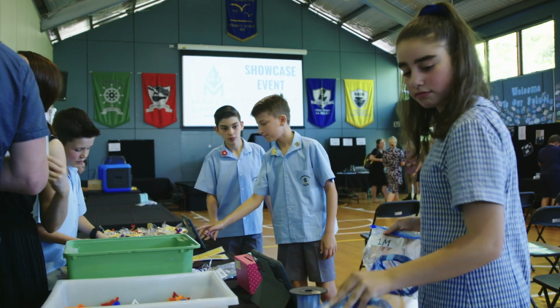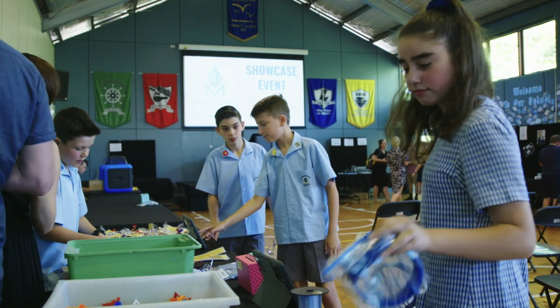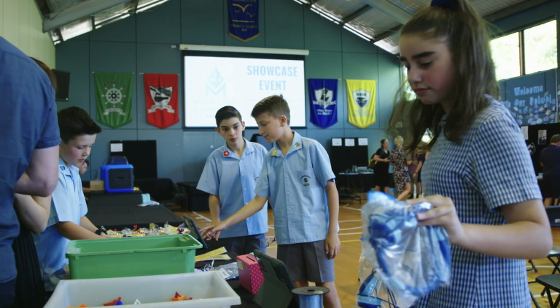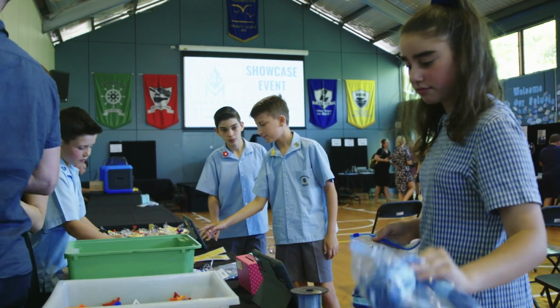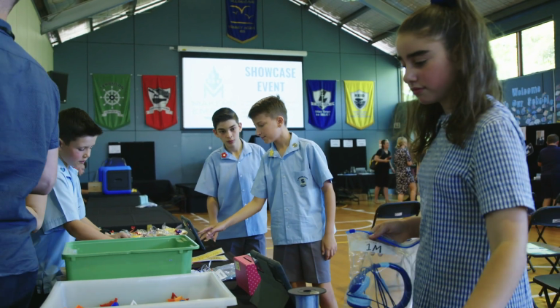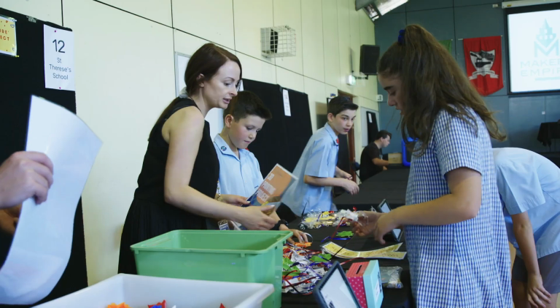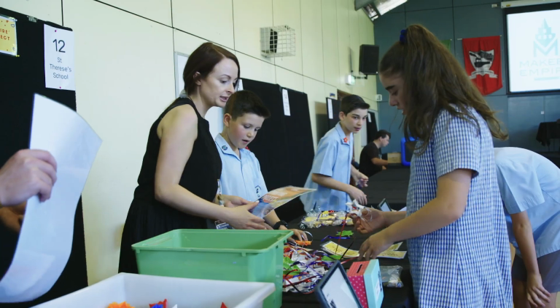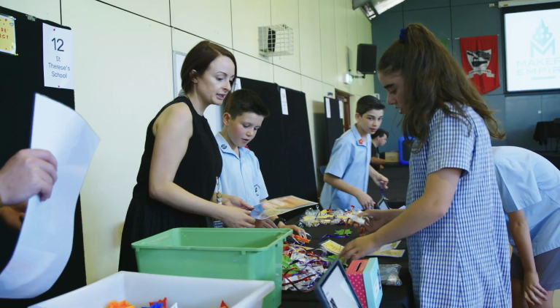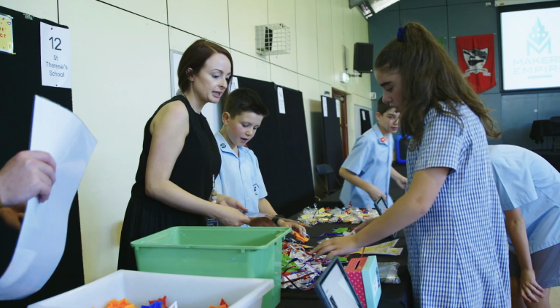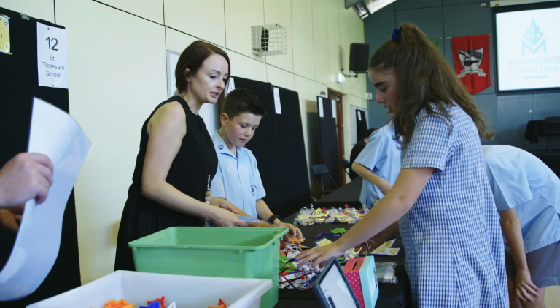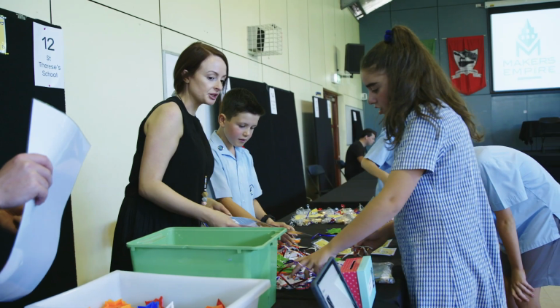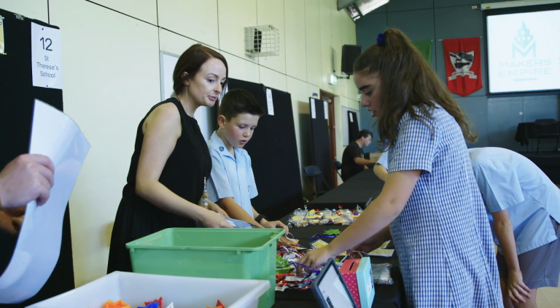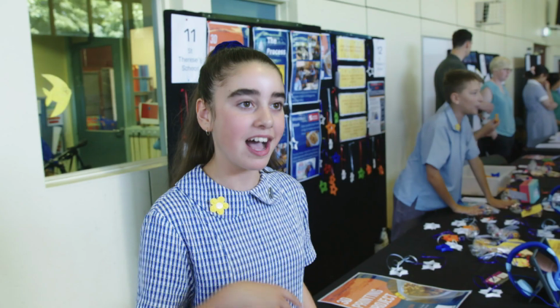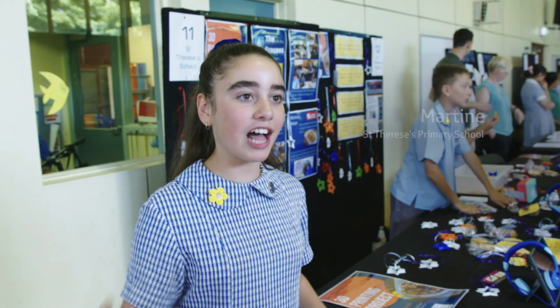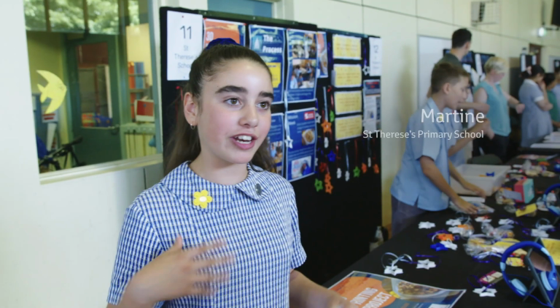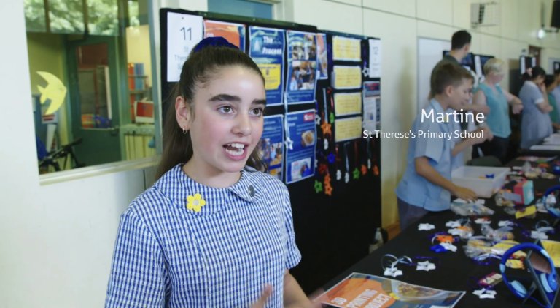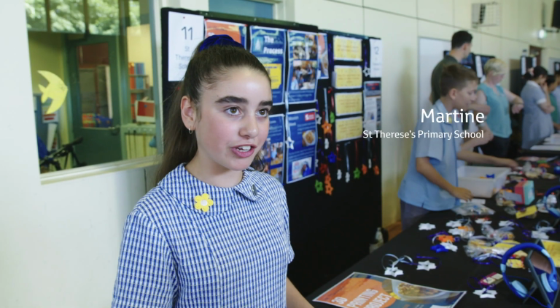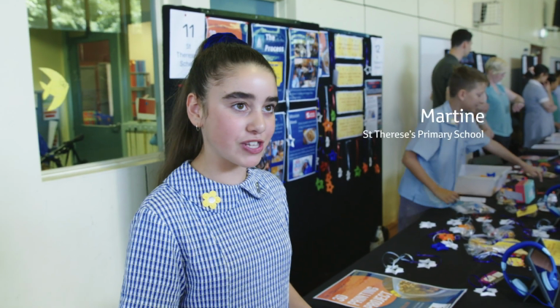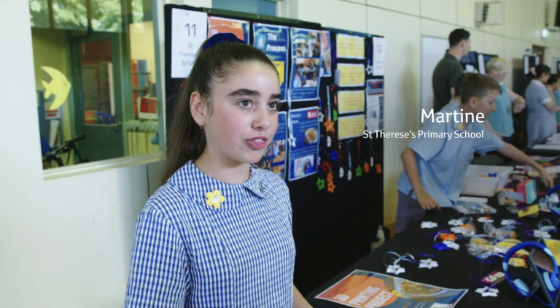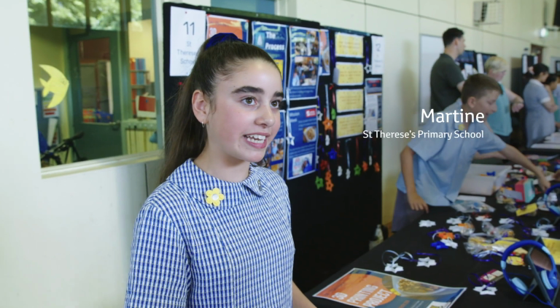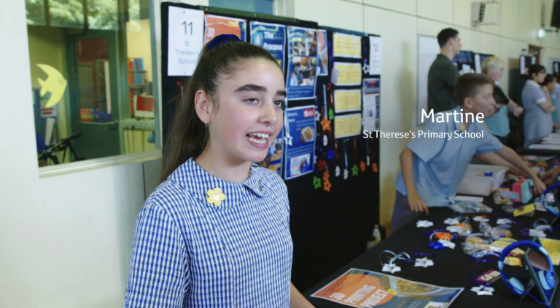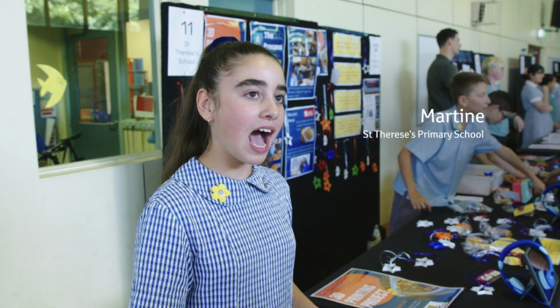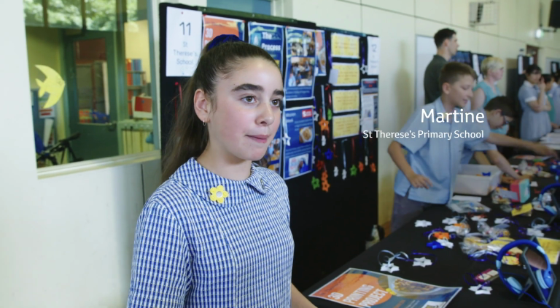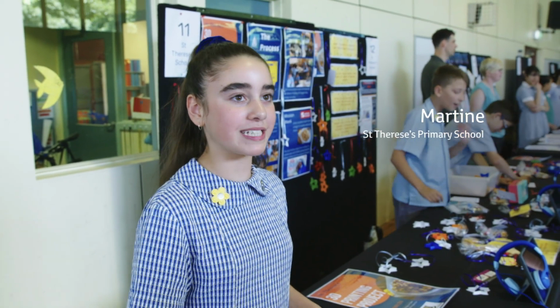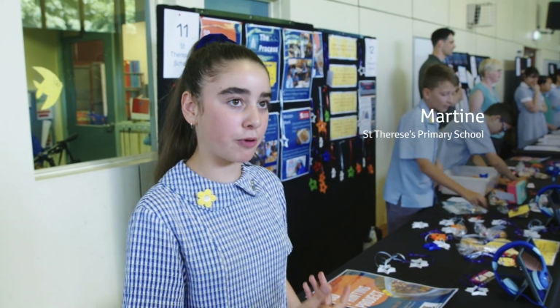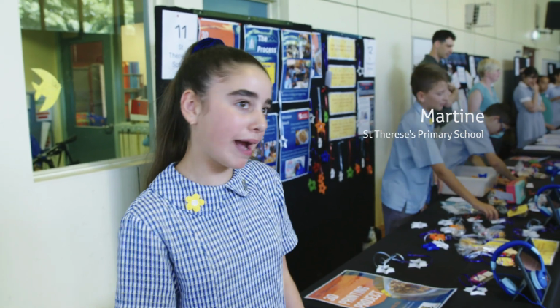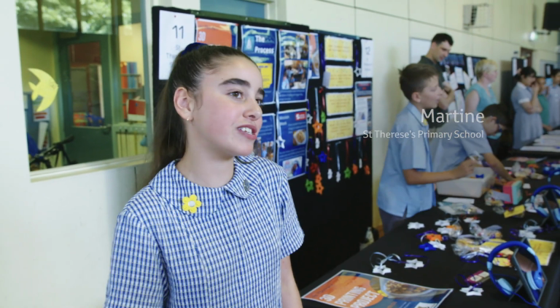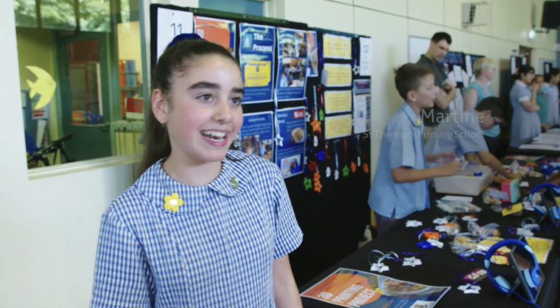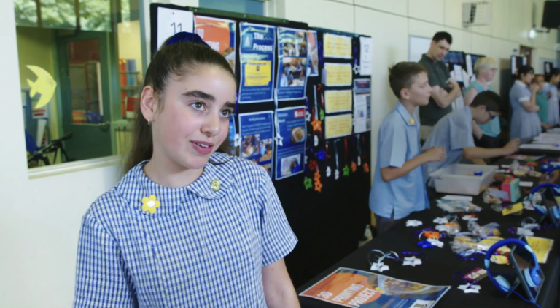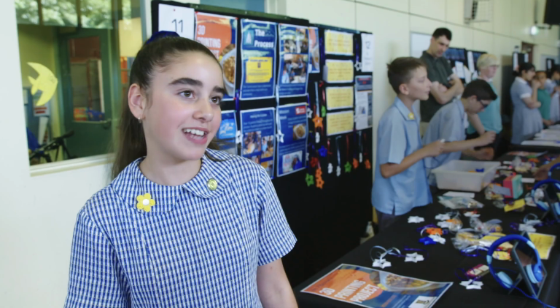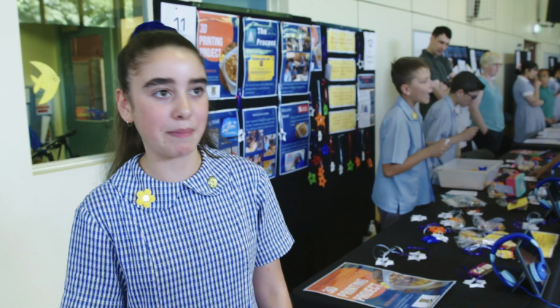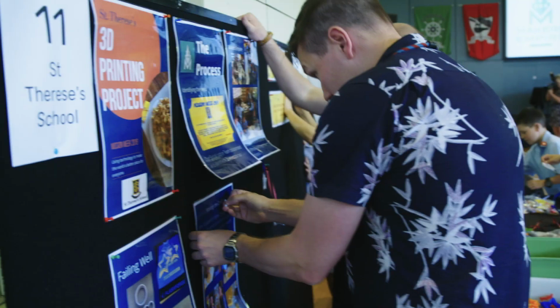I really enjoyed learning Makers Empire and learning how to use our 3D printing program because I had never done that before.